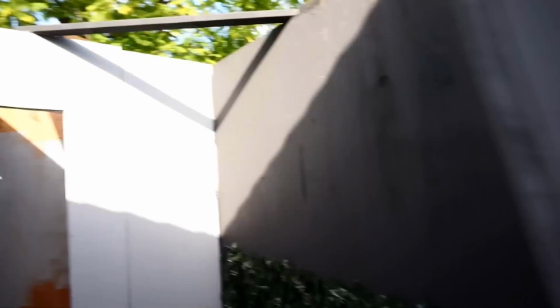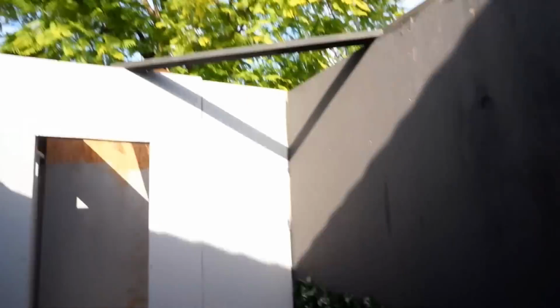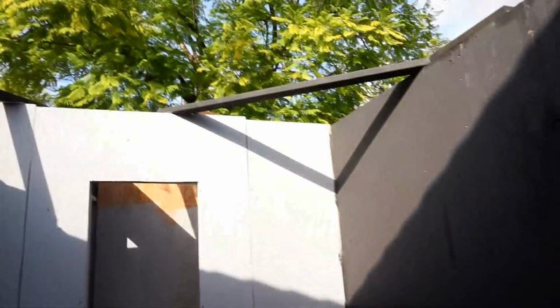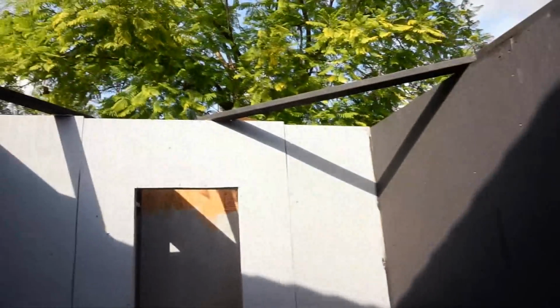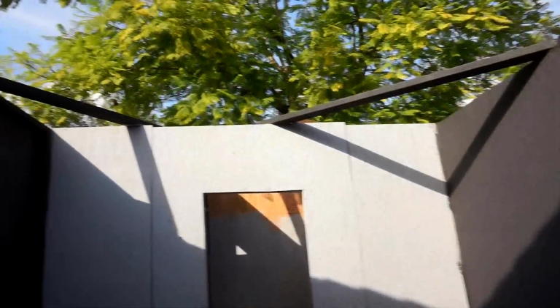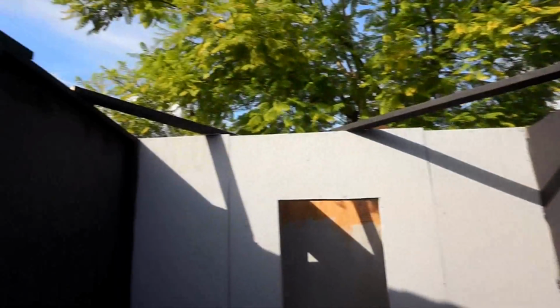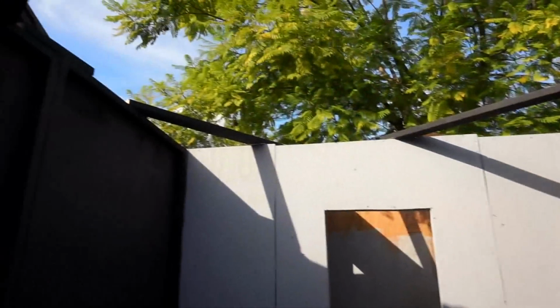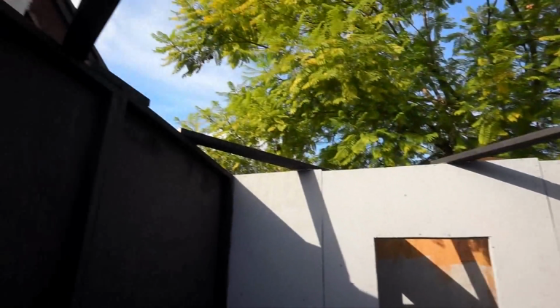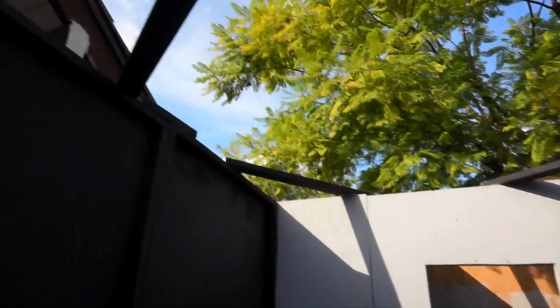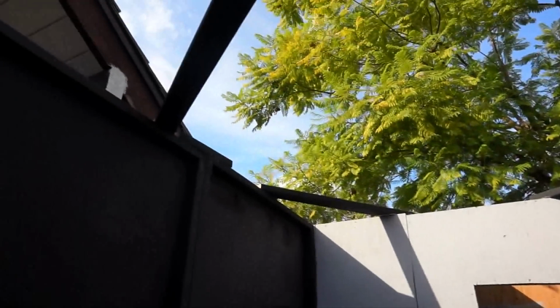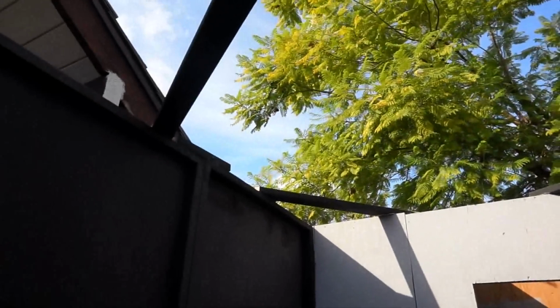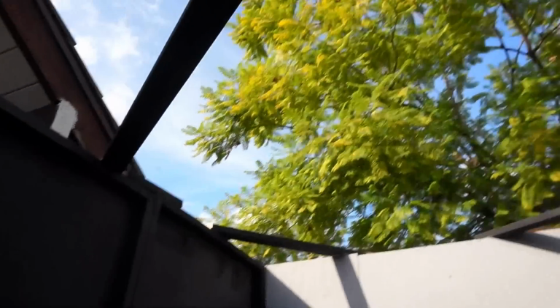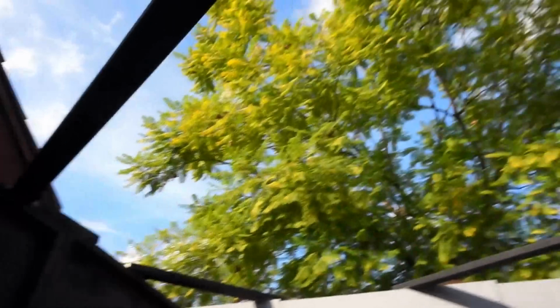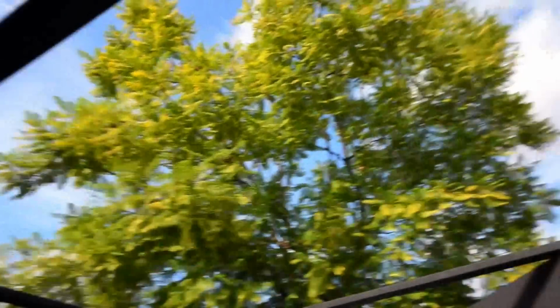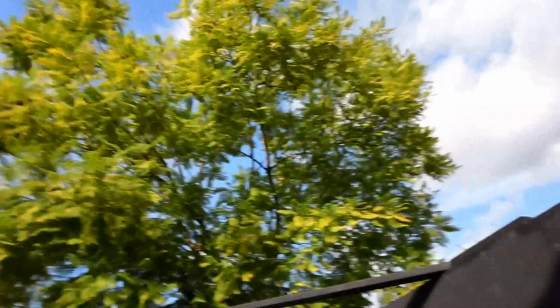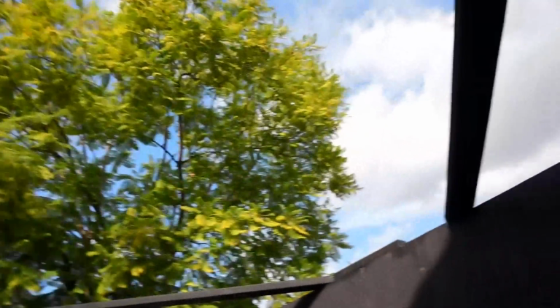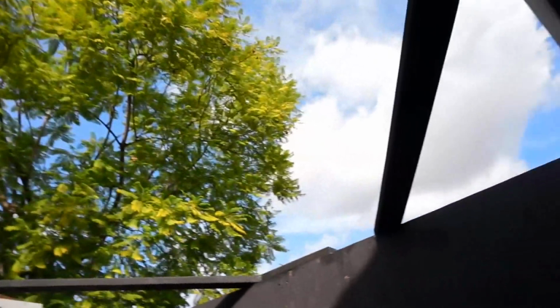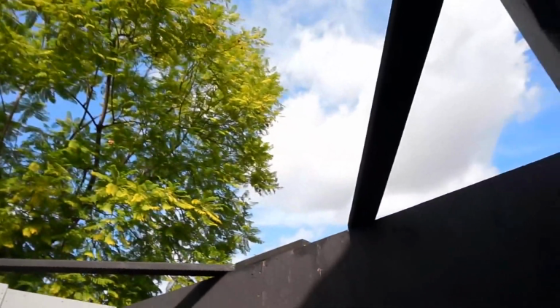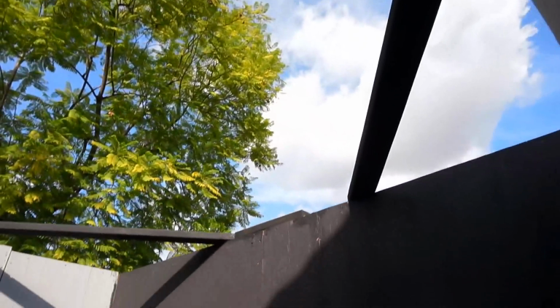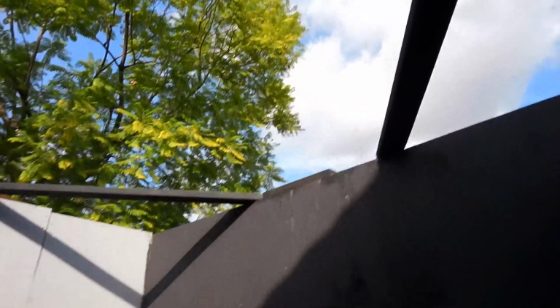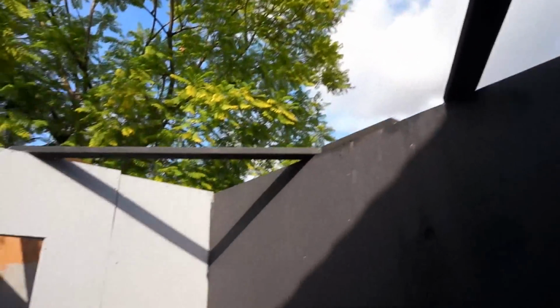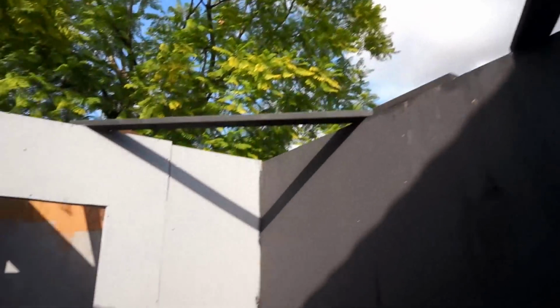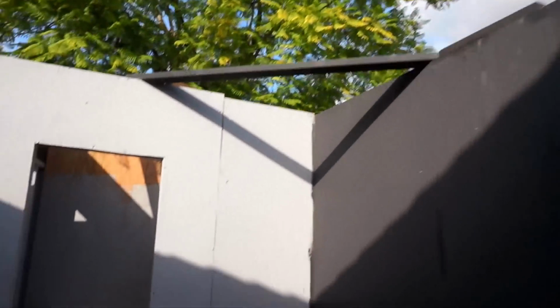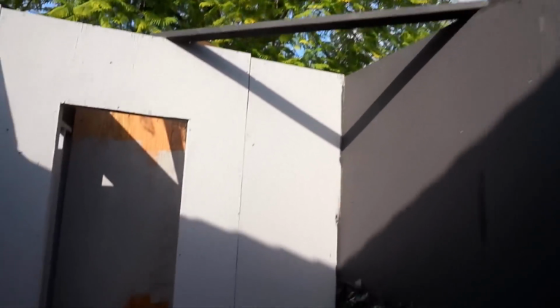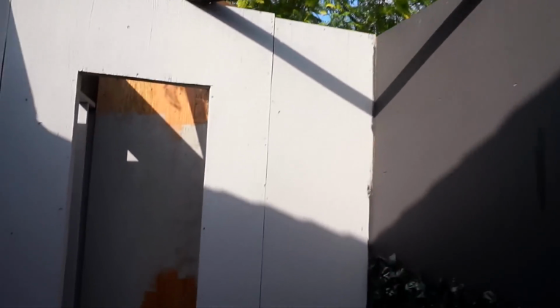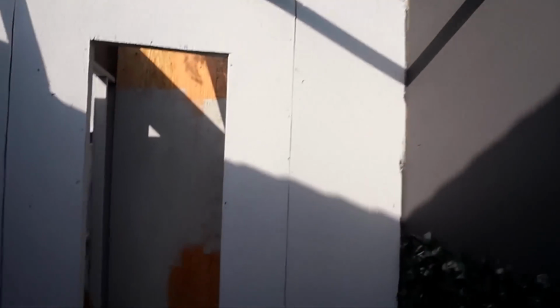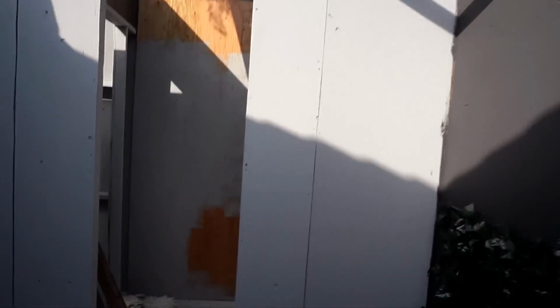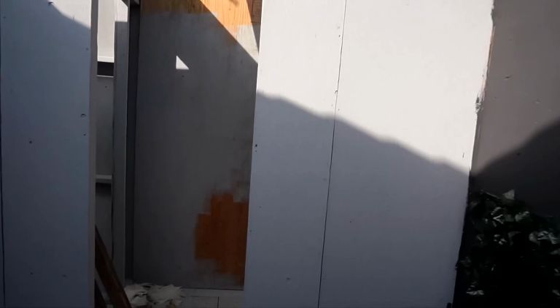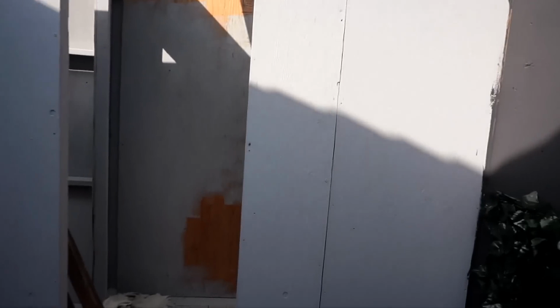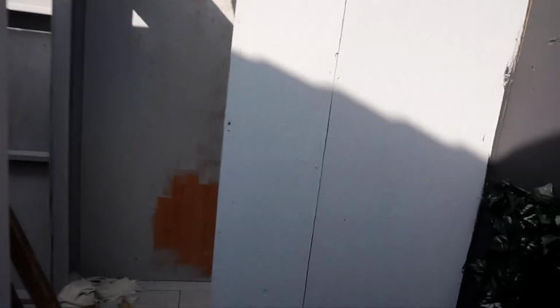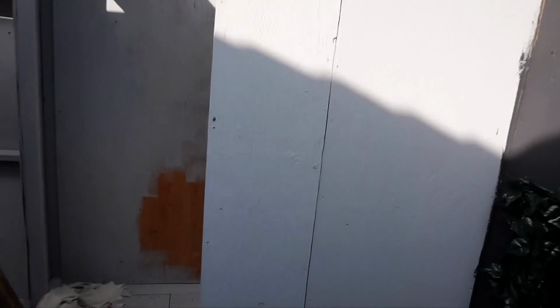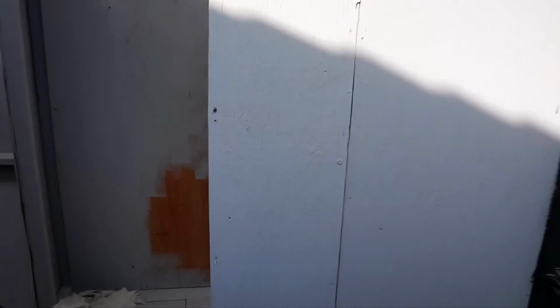Beams in here are all done, that's all we're going to need. It's pretty sturdy.